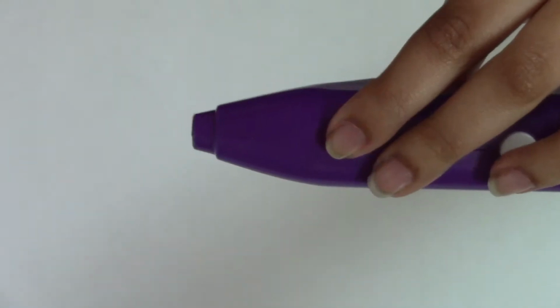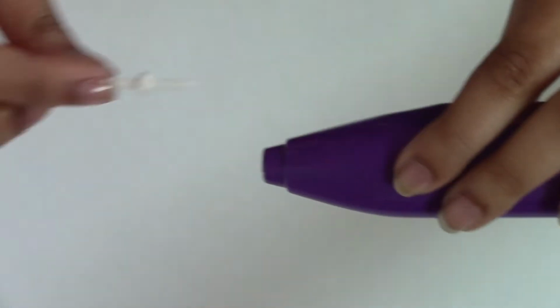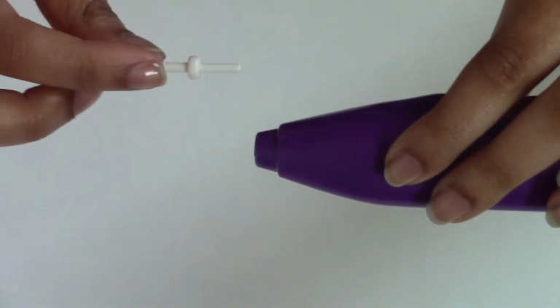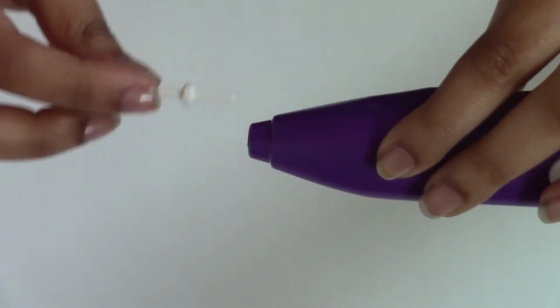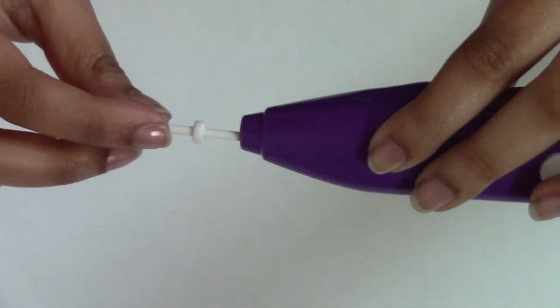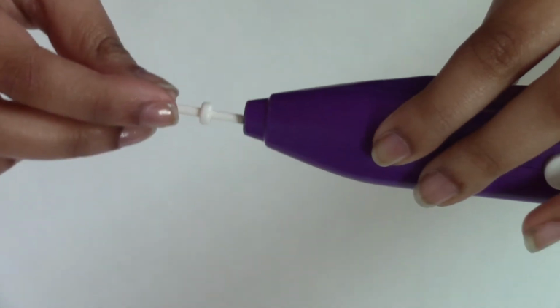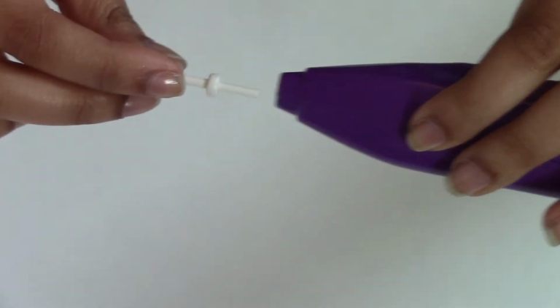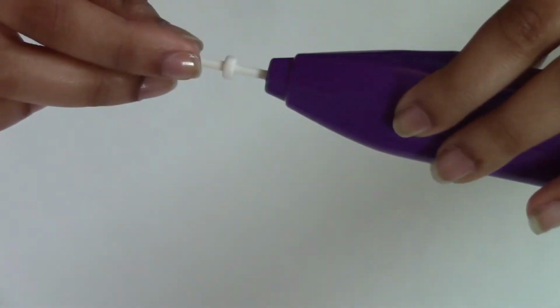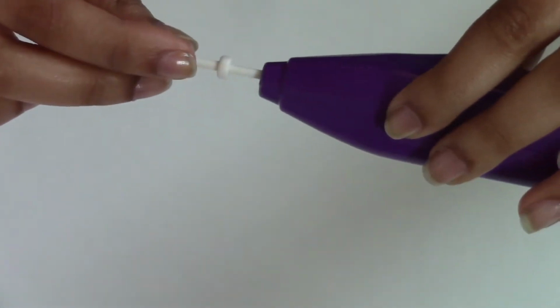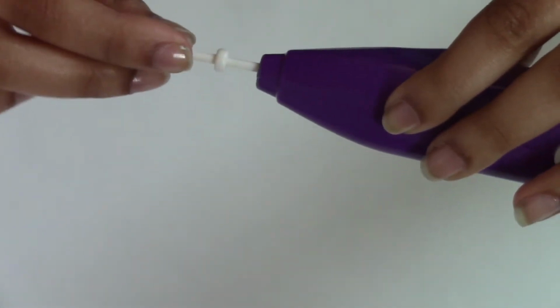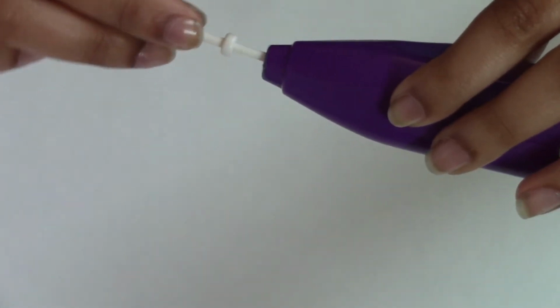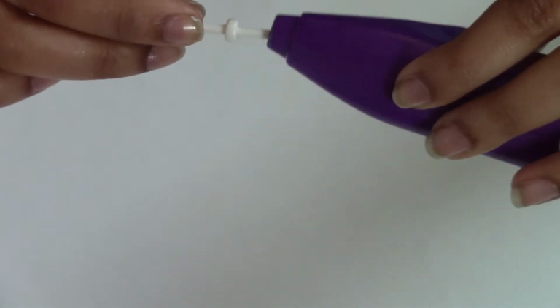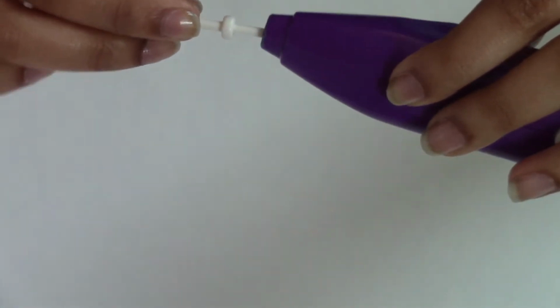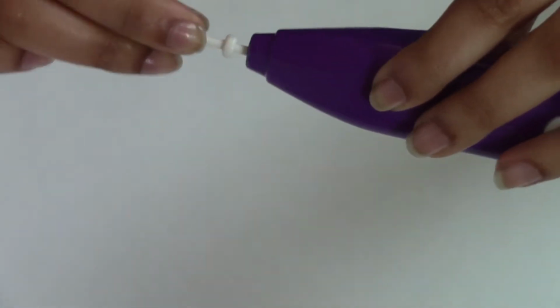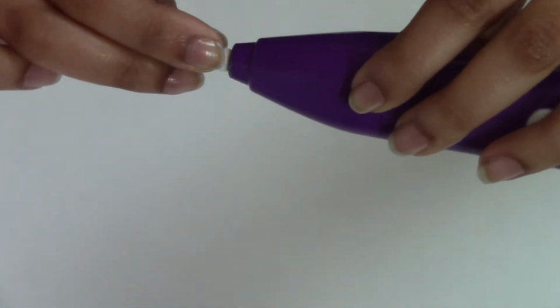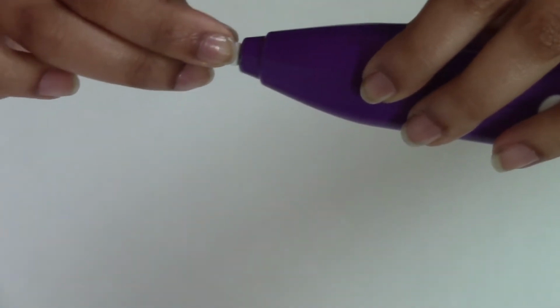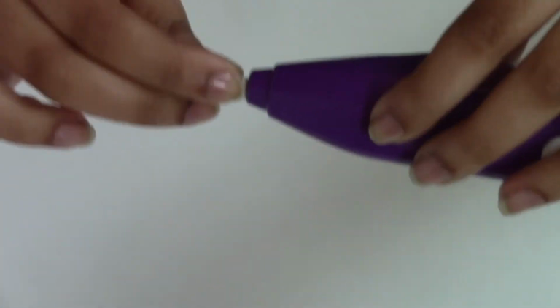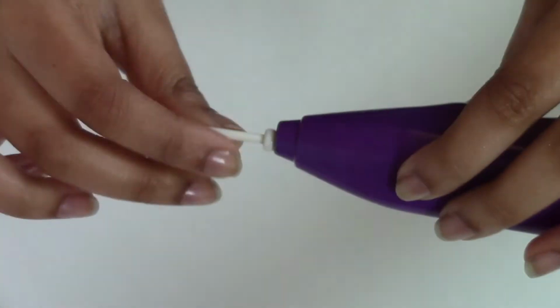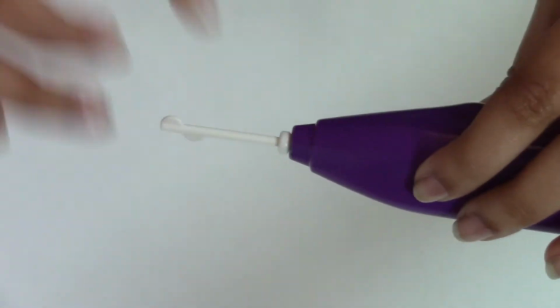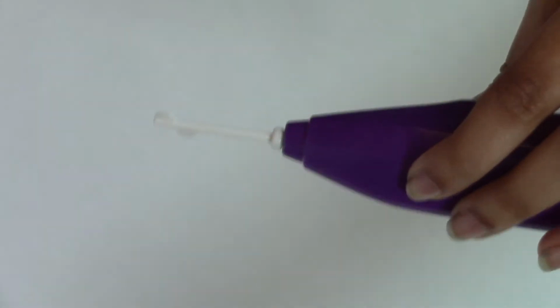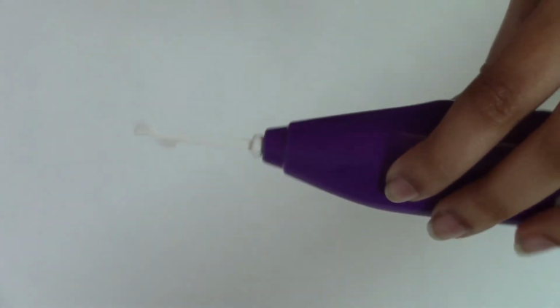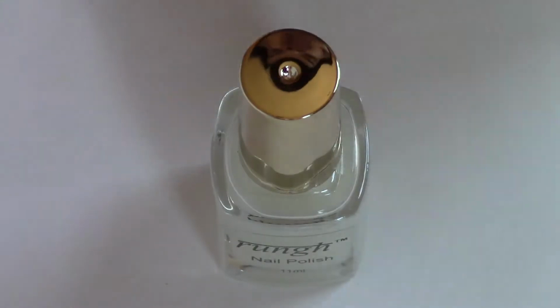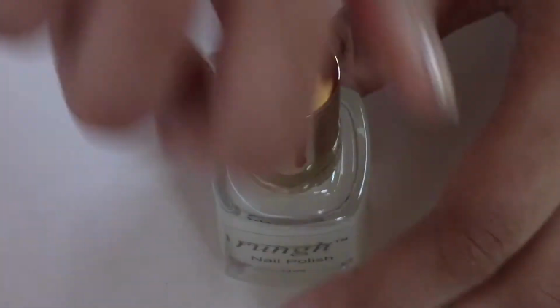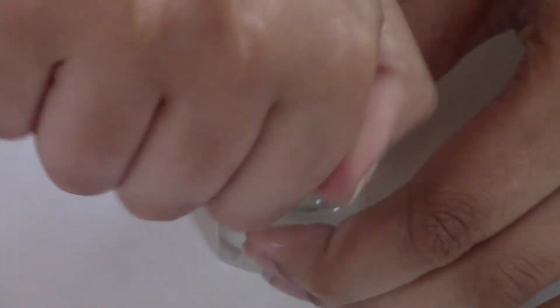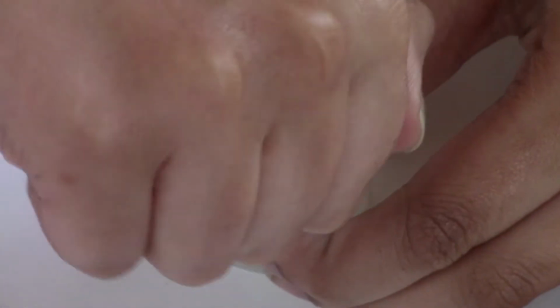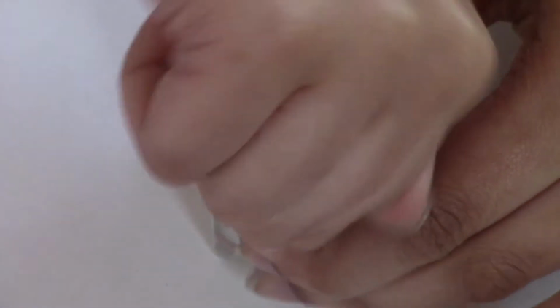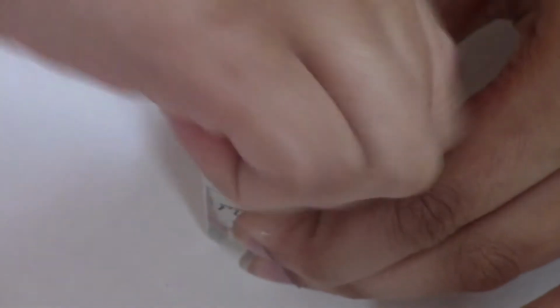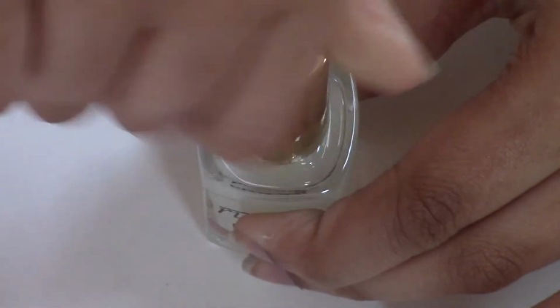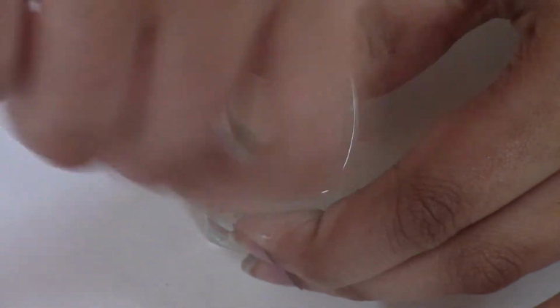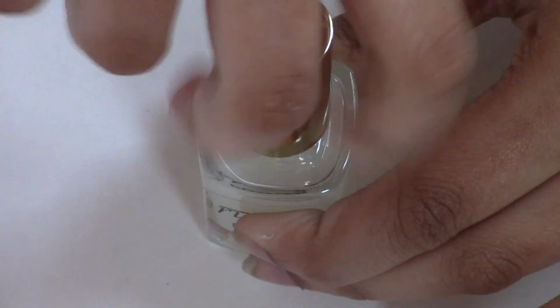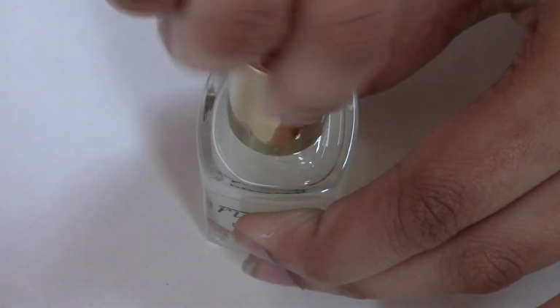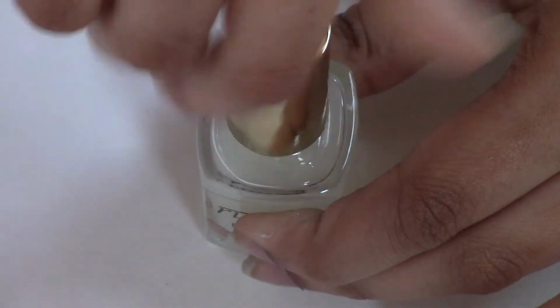Simply take the tip and stick it in the mixer — it should click right into place. Then start by removing the bottle cap.